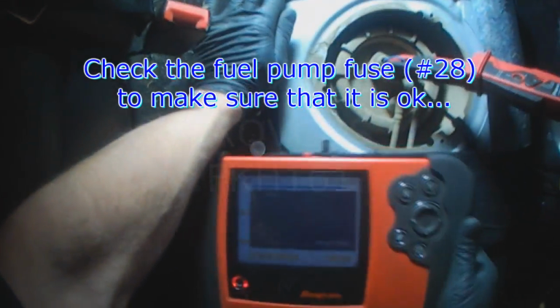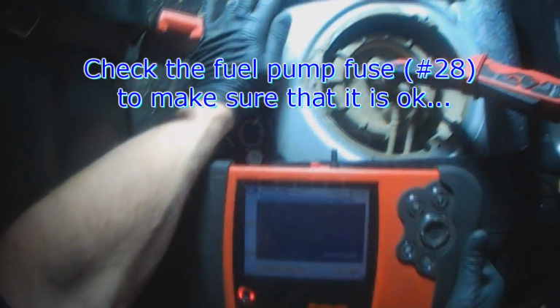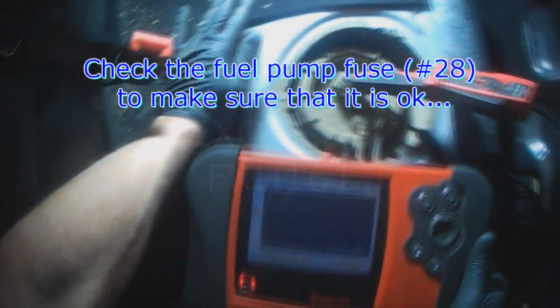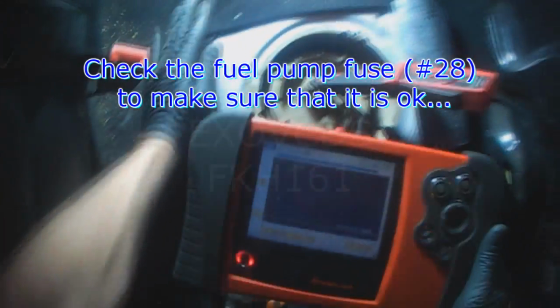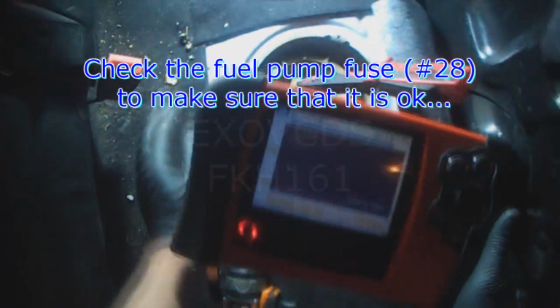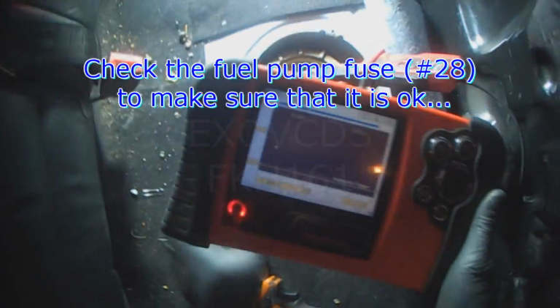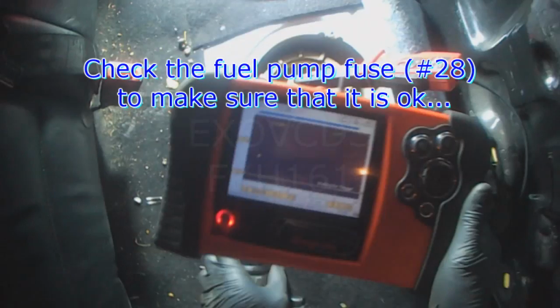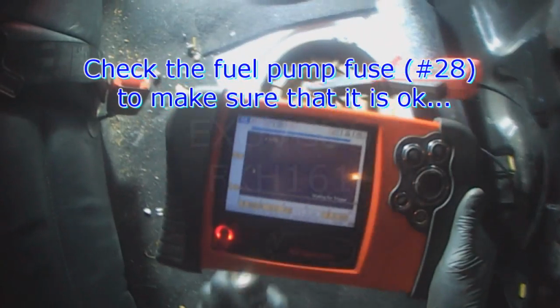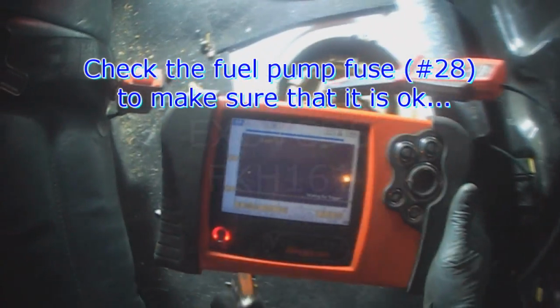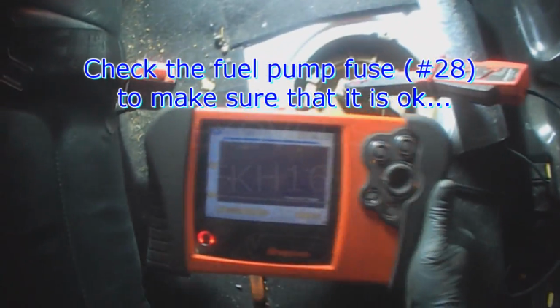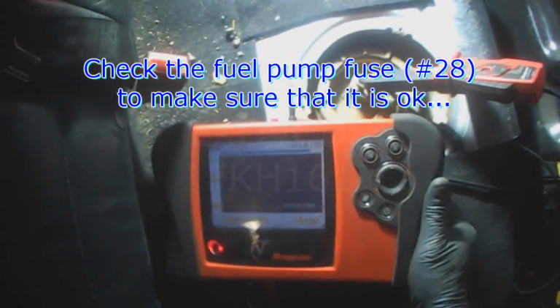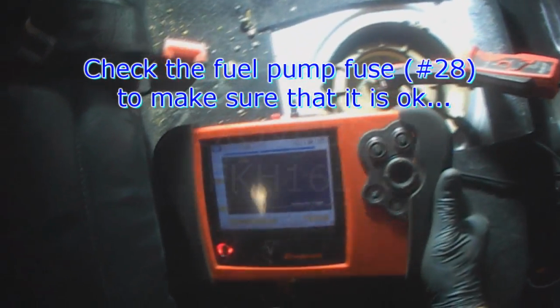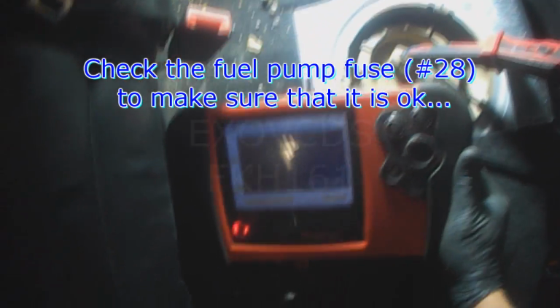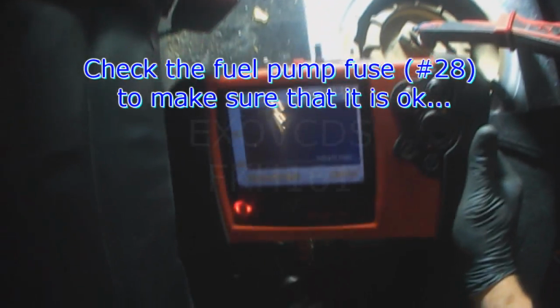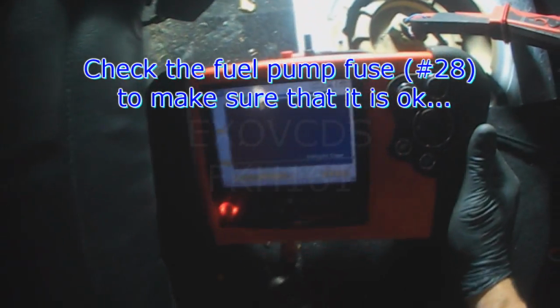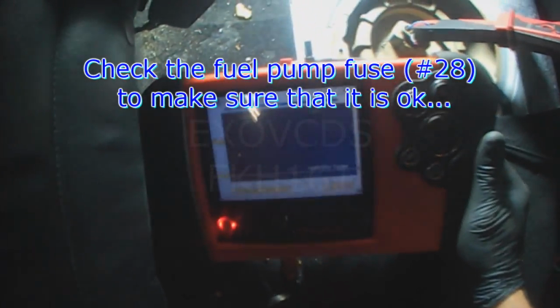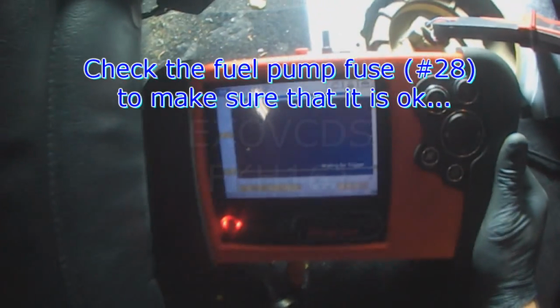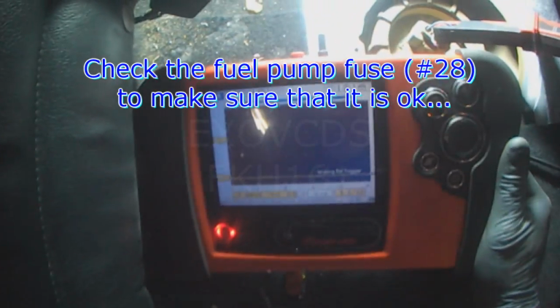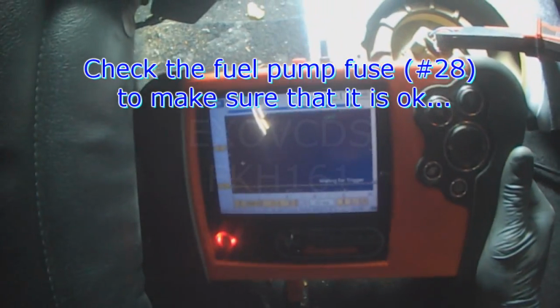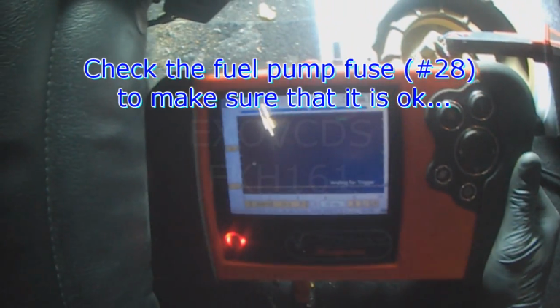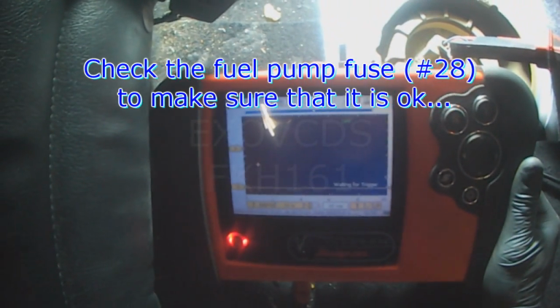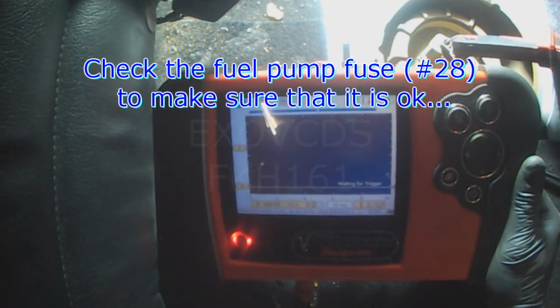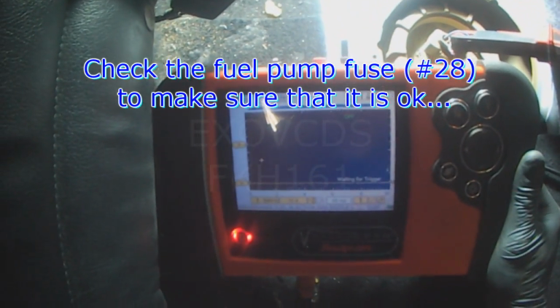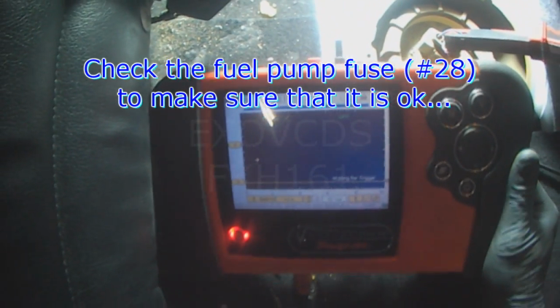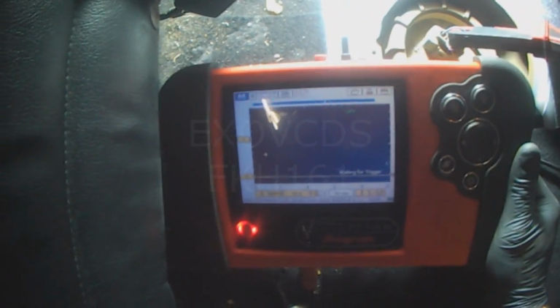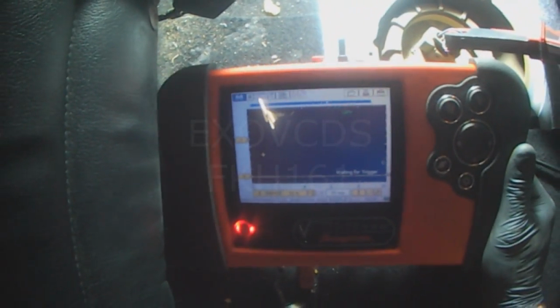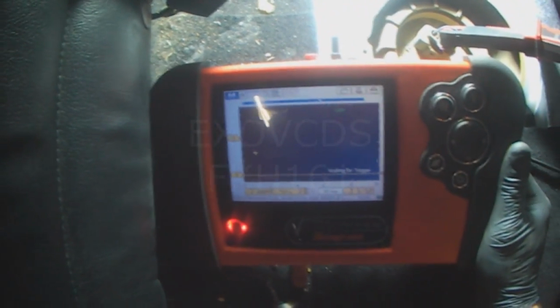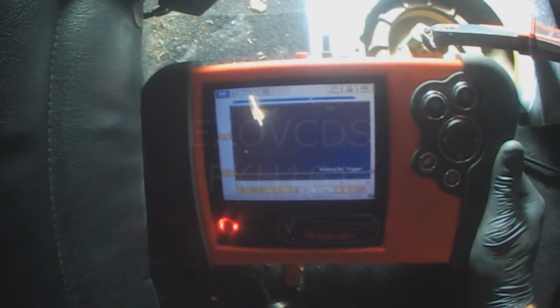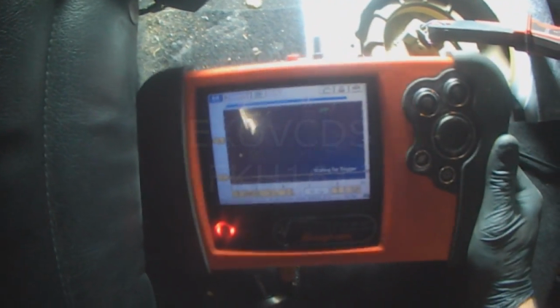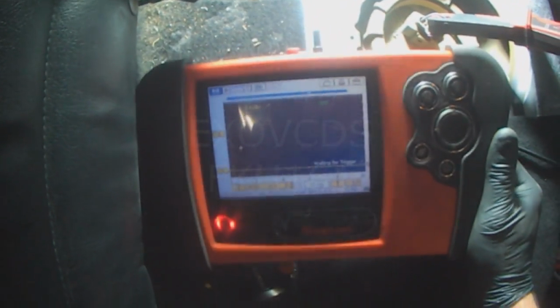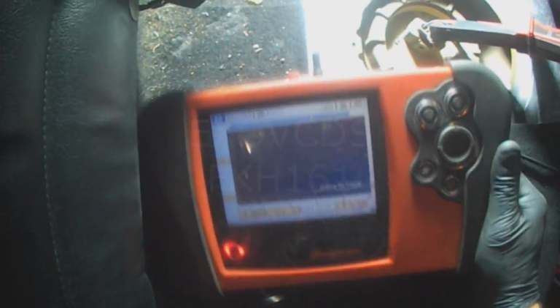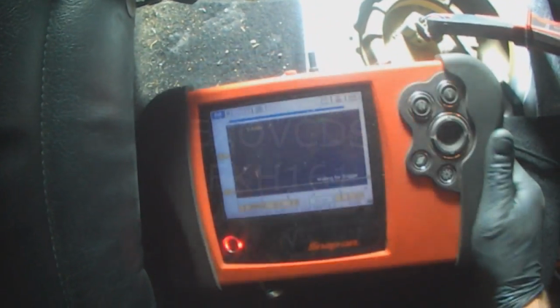It's zeroed, so I have no activity right now. I'm going to tap on the bottom of the gas tank and see if it comes to life.